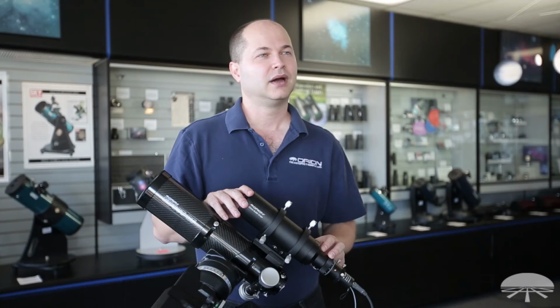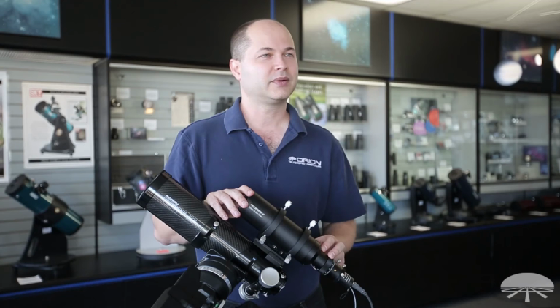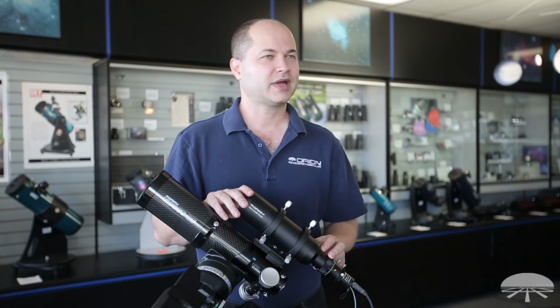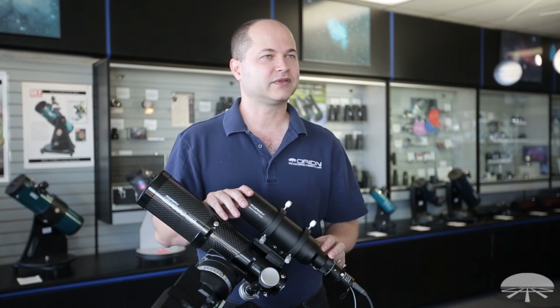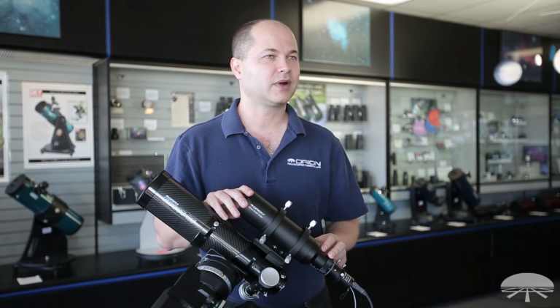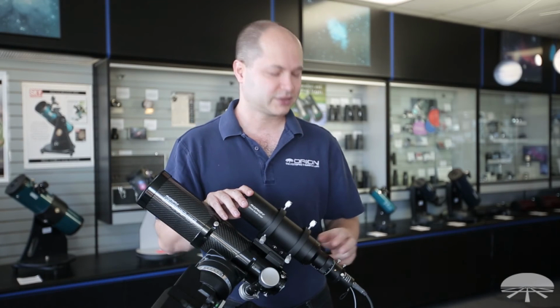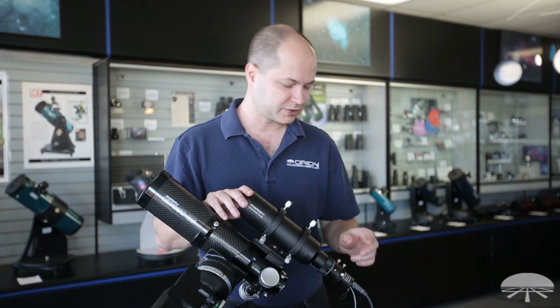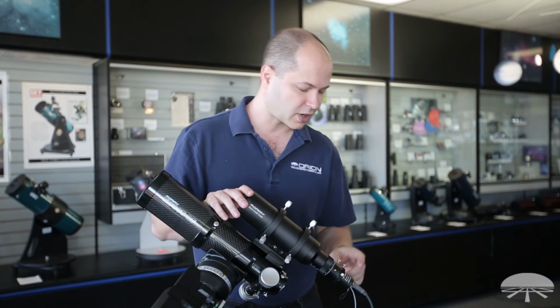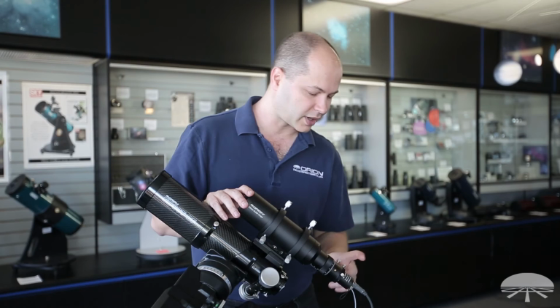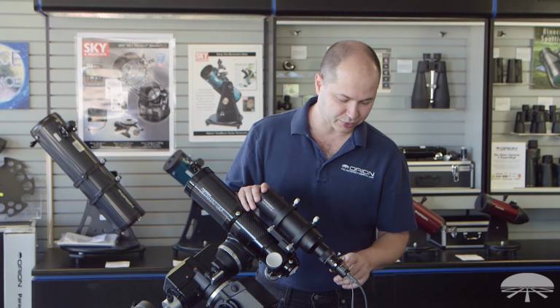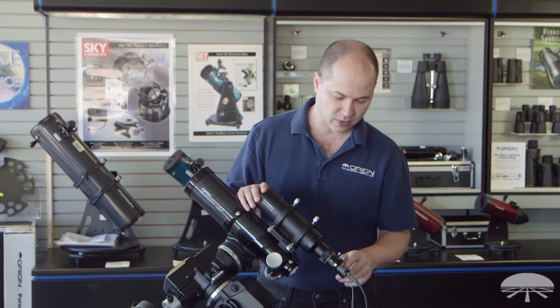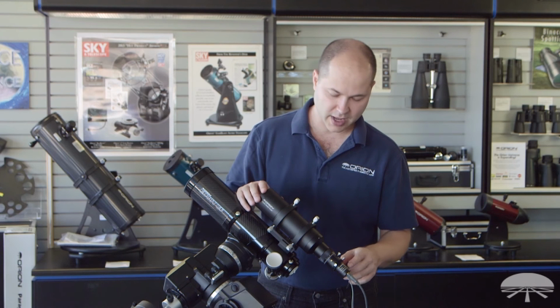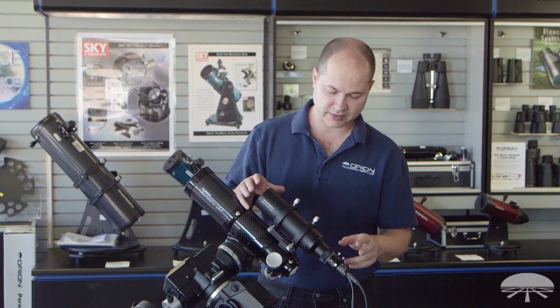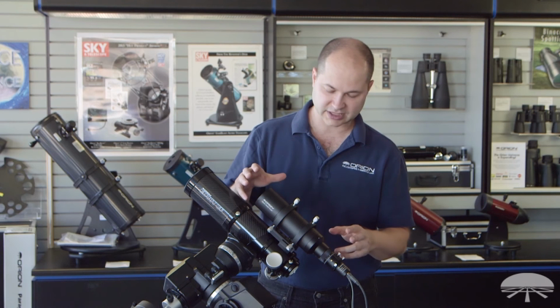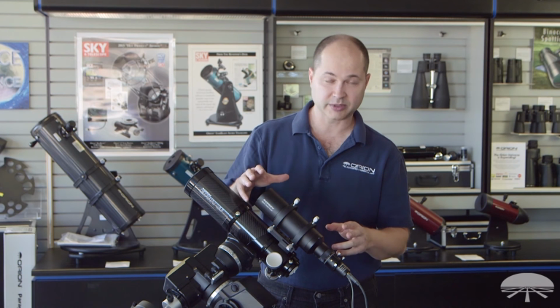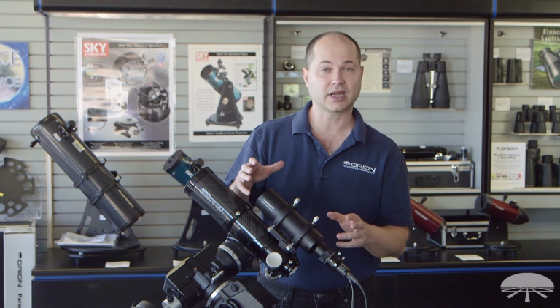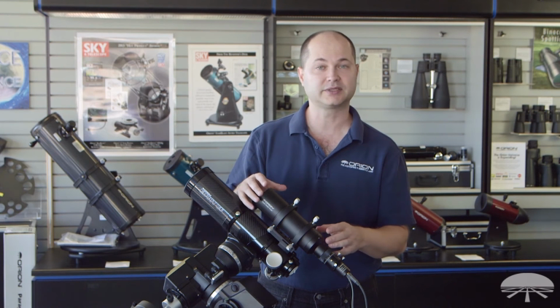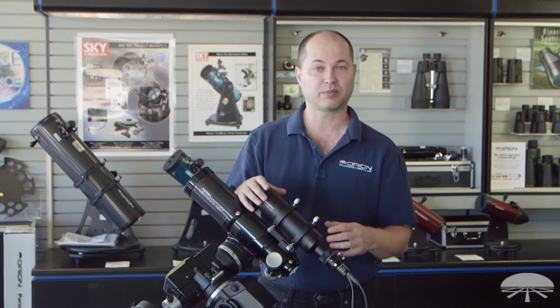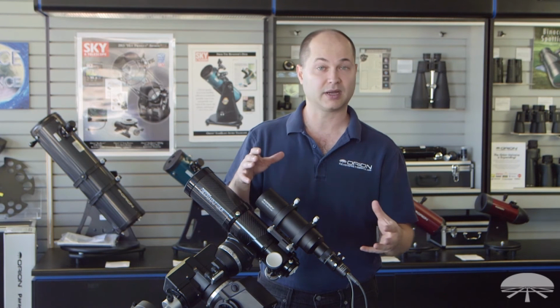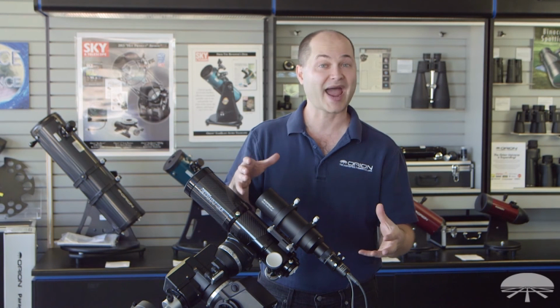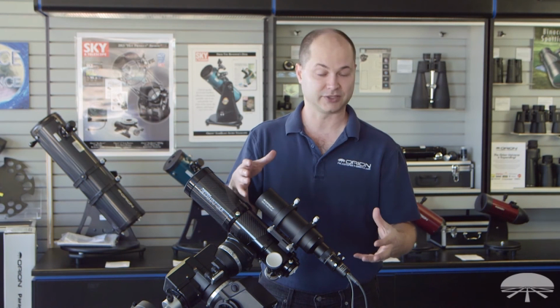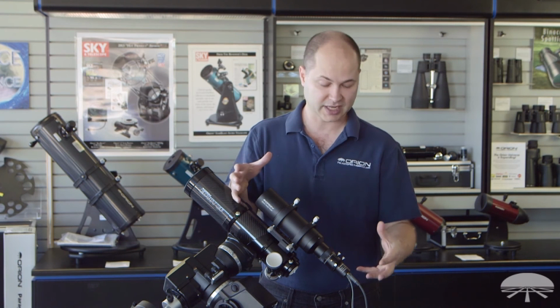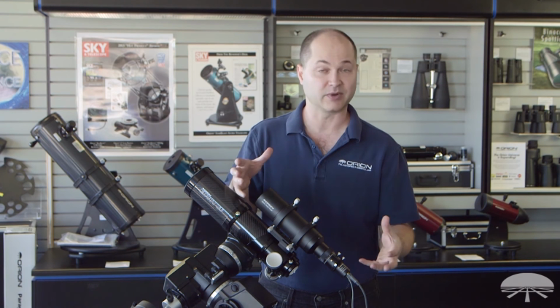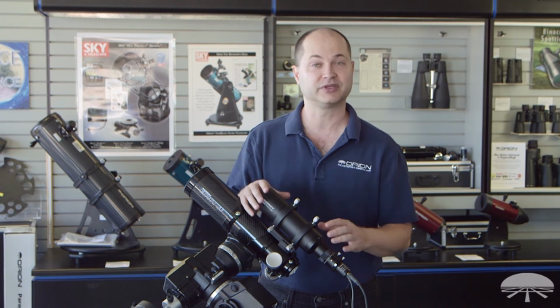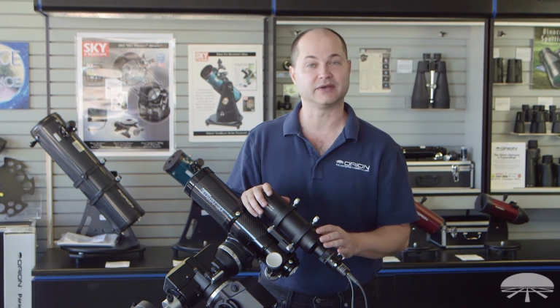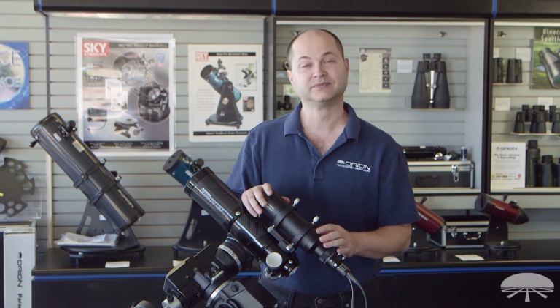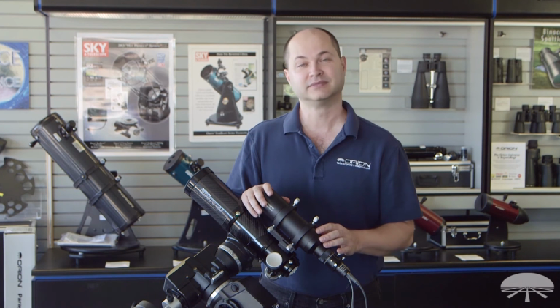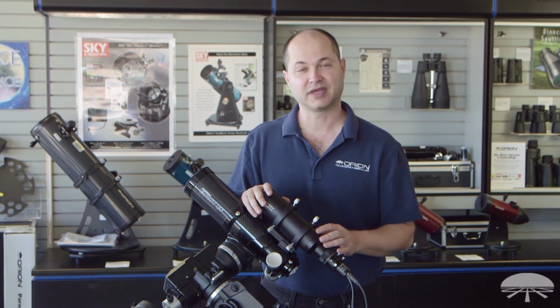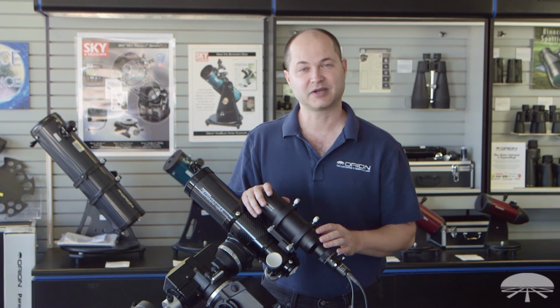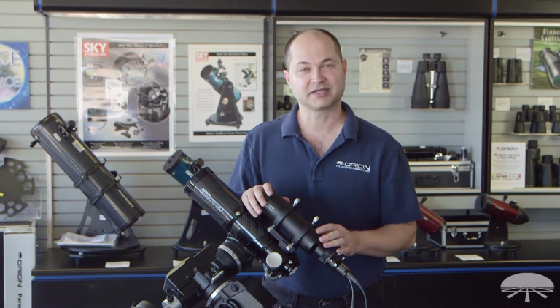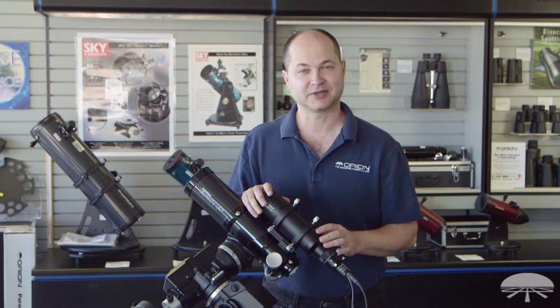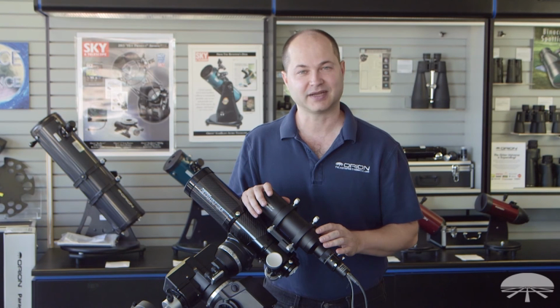Alright, well there we have it — the Orion StarShoot Autoguider Pro and the 60mm guide scope package or kit that we put together. Thank you very much. Clear skies.